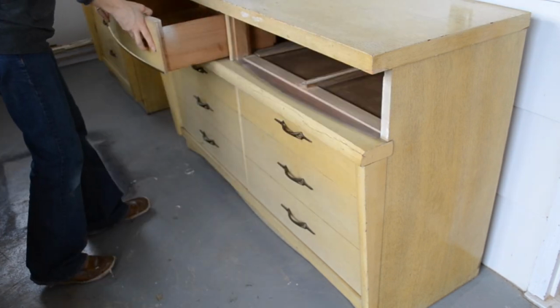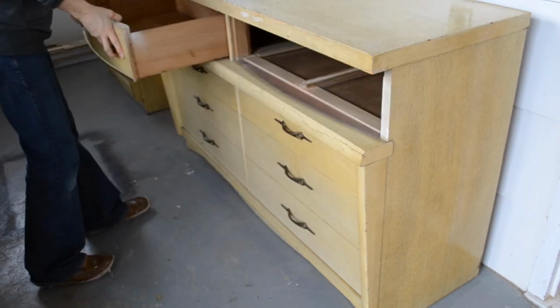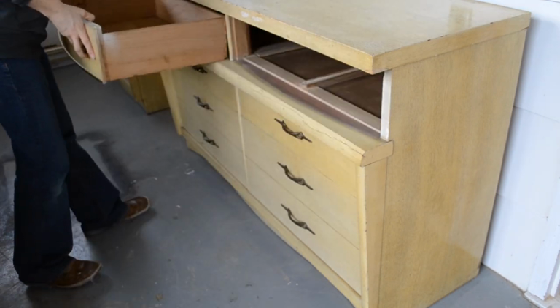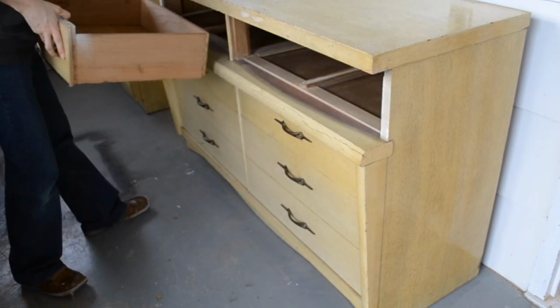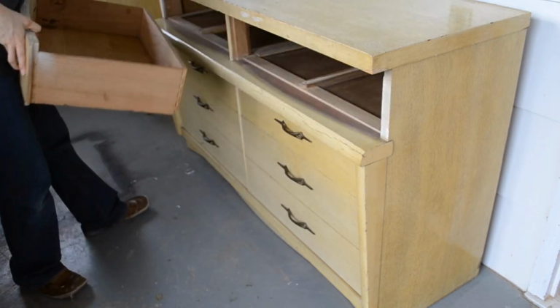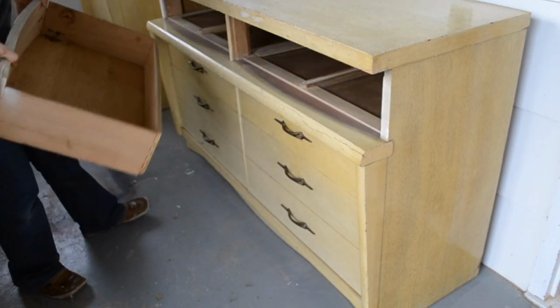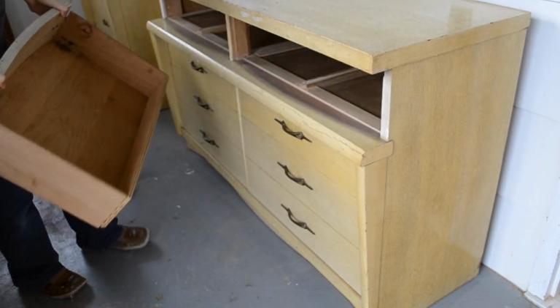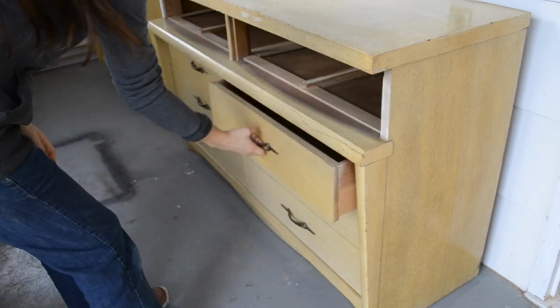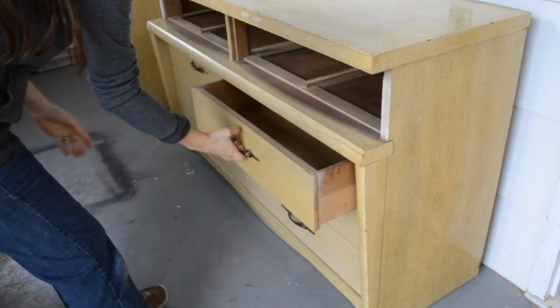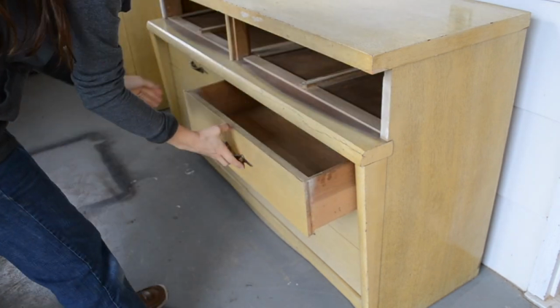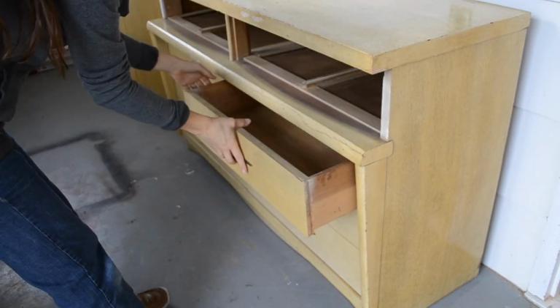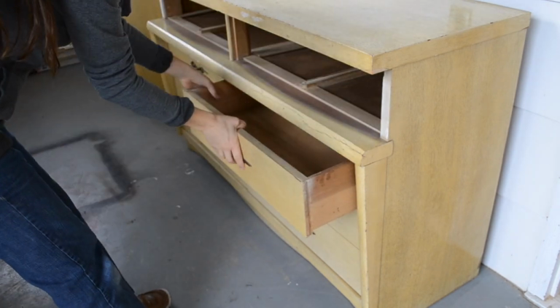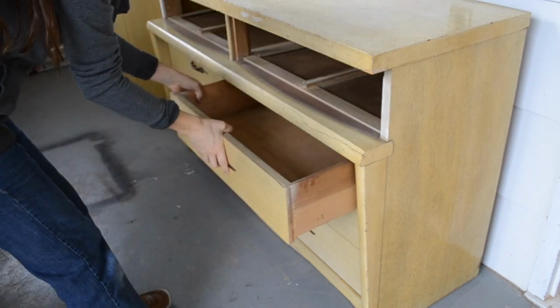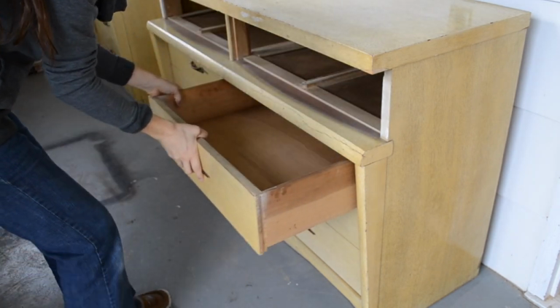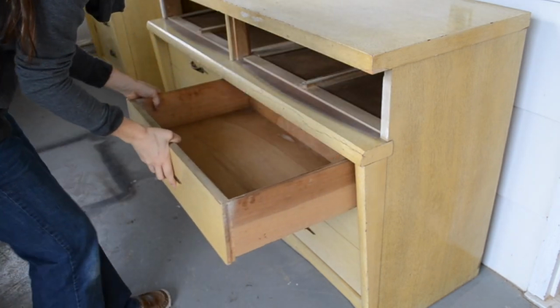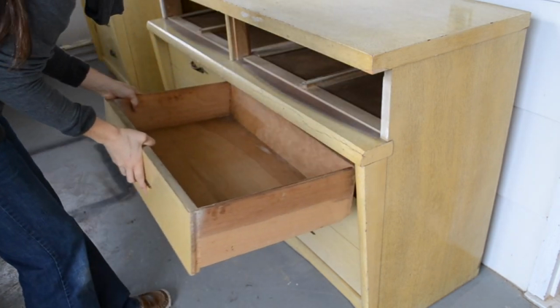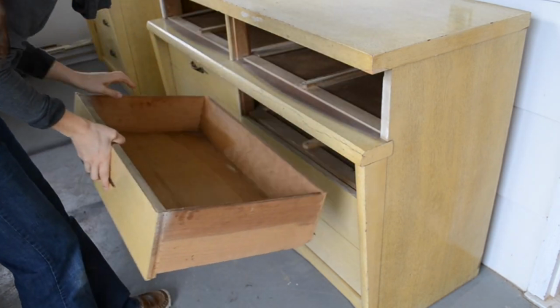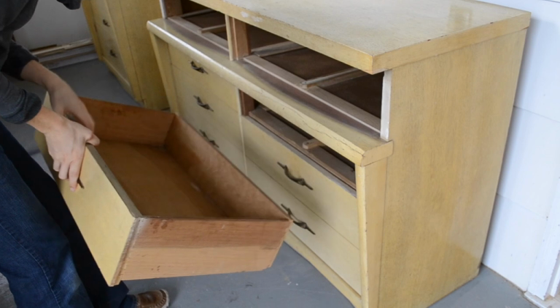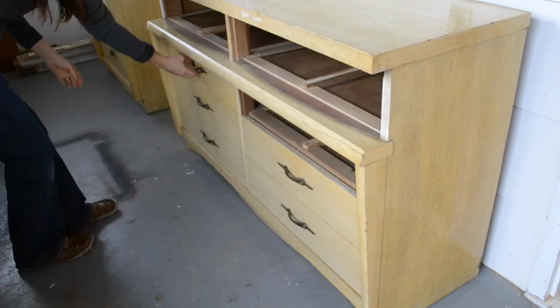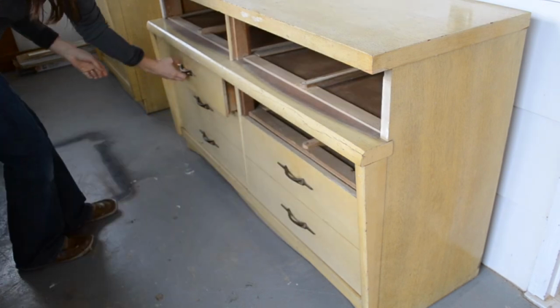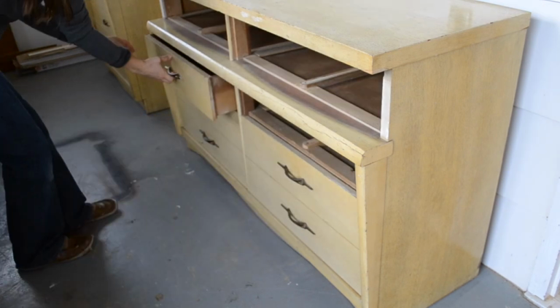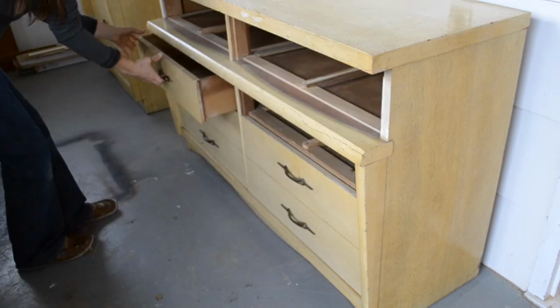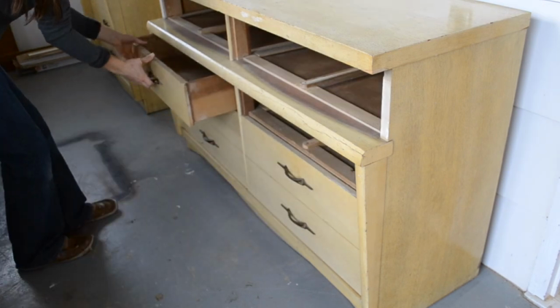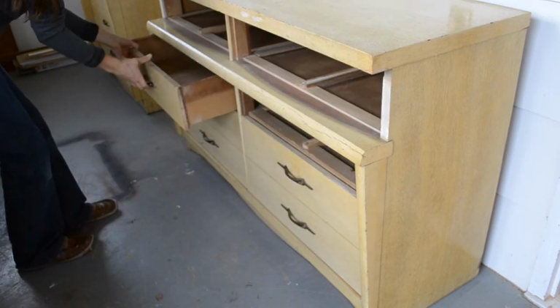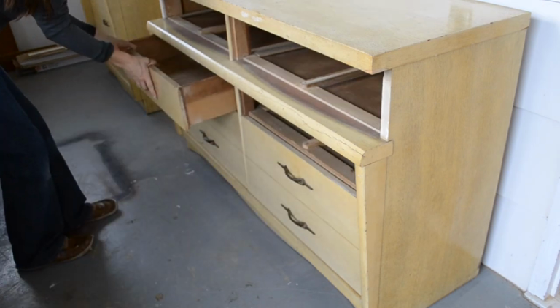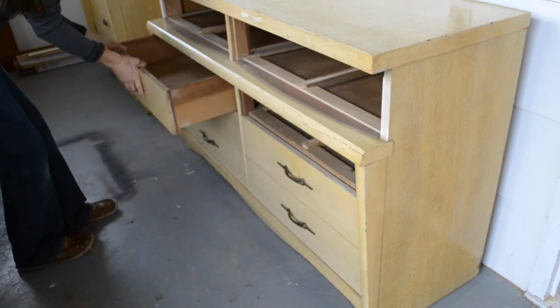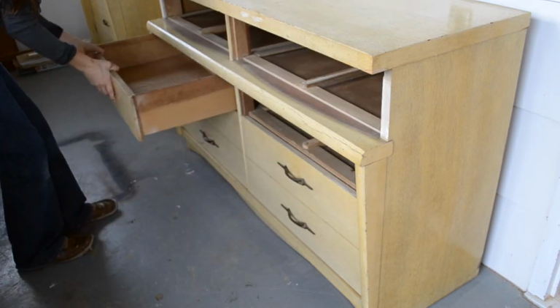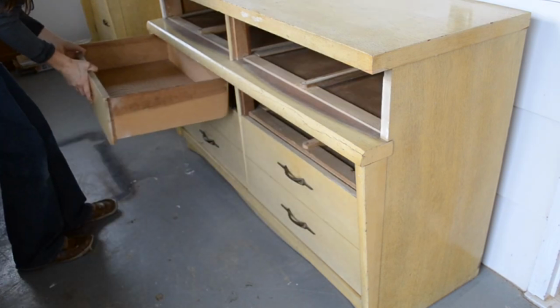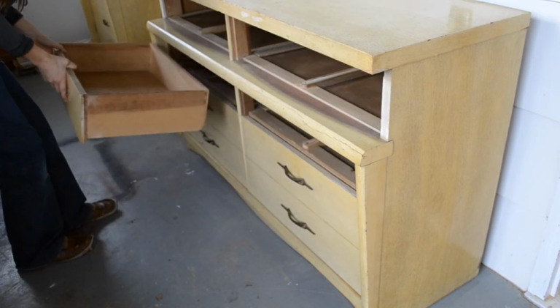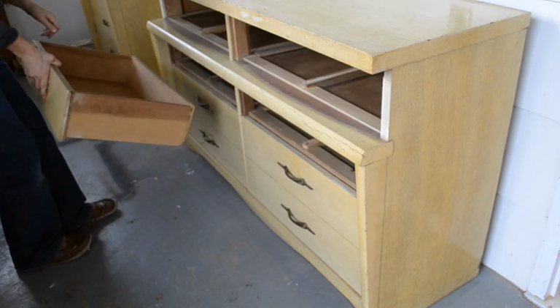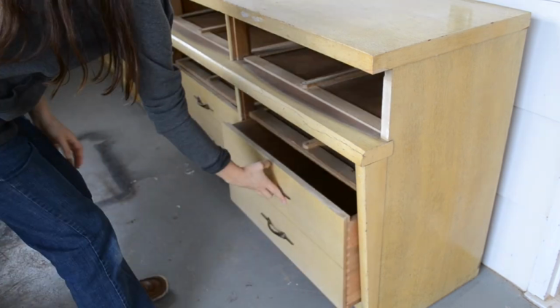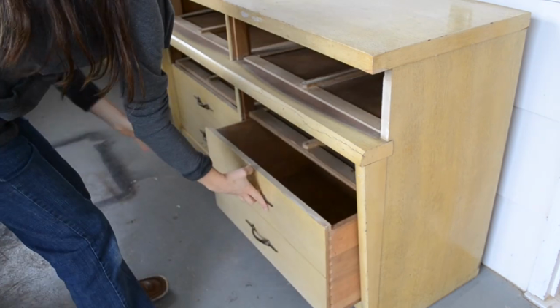My plan is to sand off the finish on the drawer fronts and to stain them a really nice wood color.